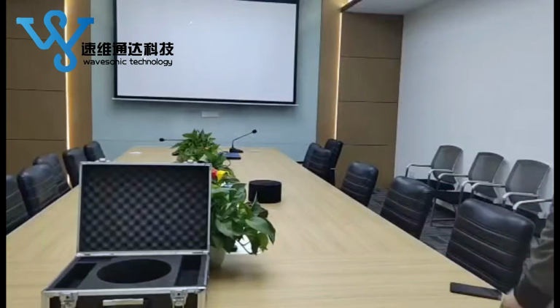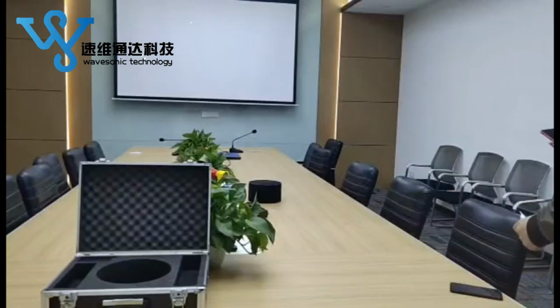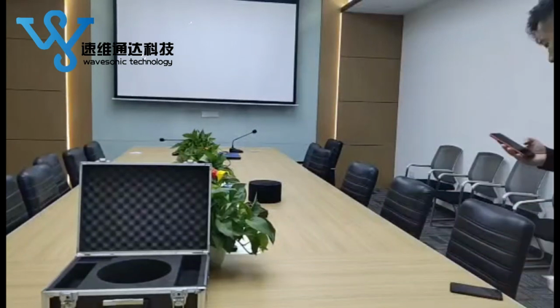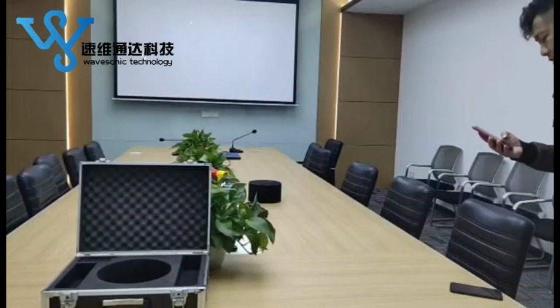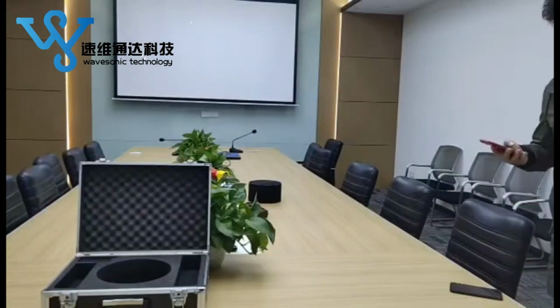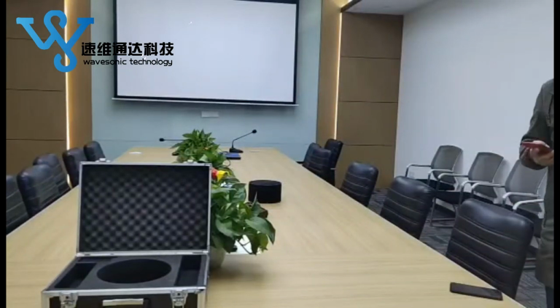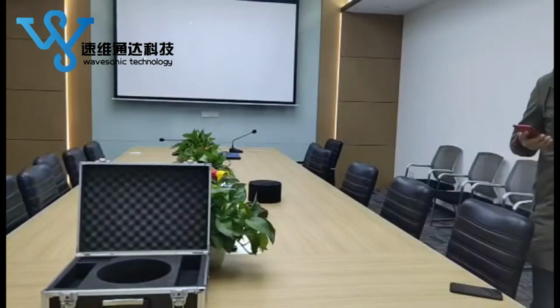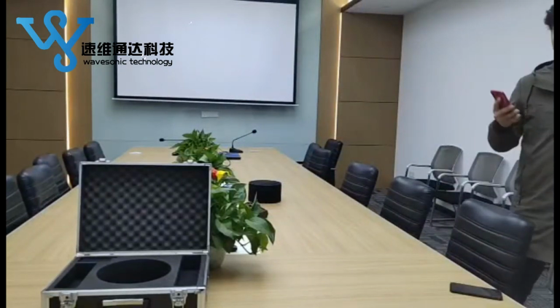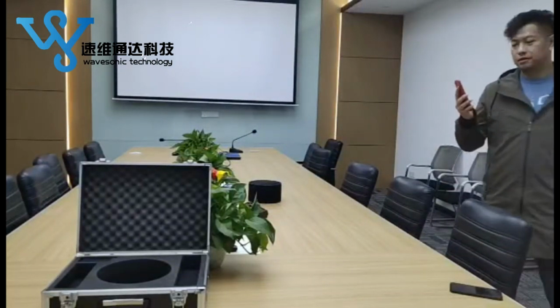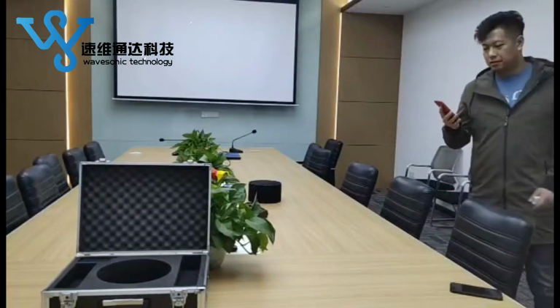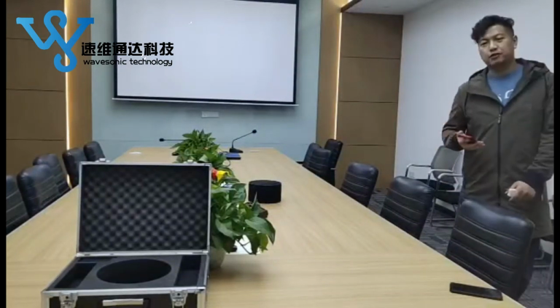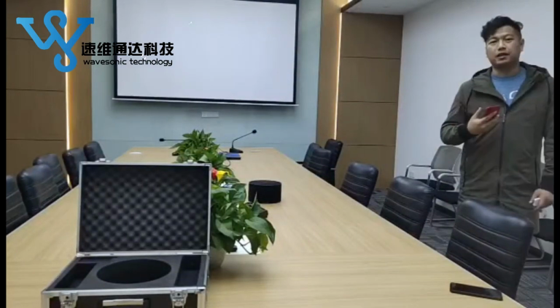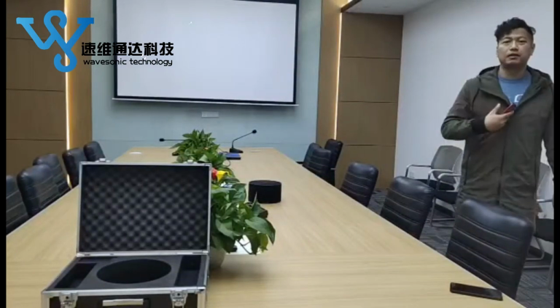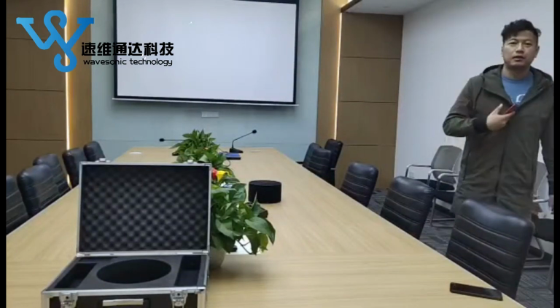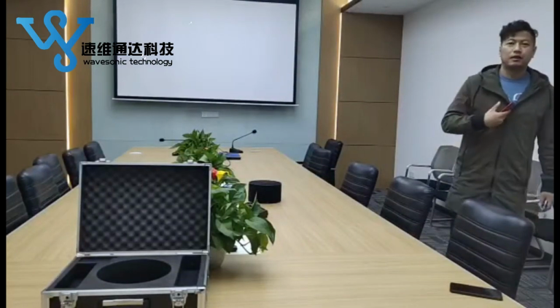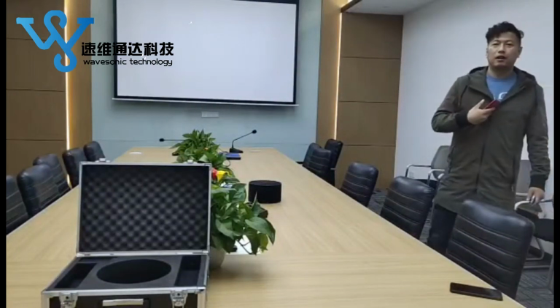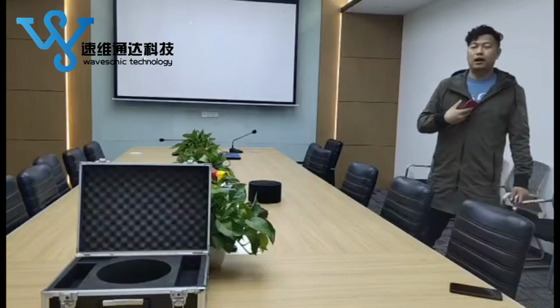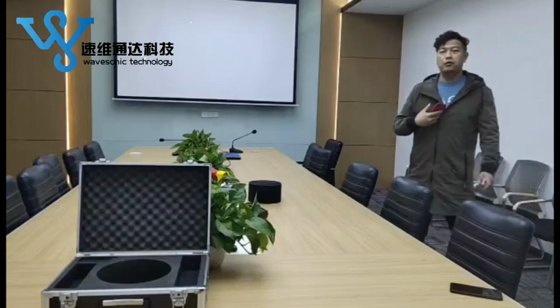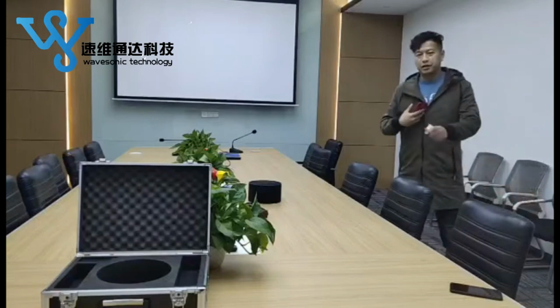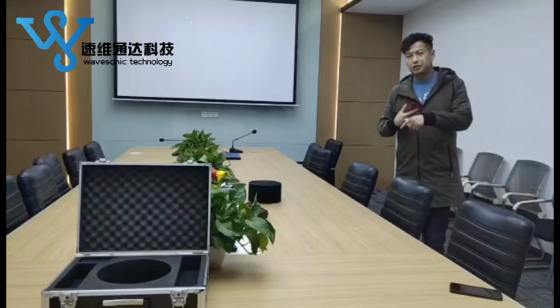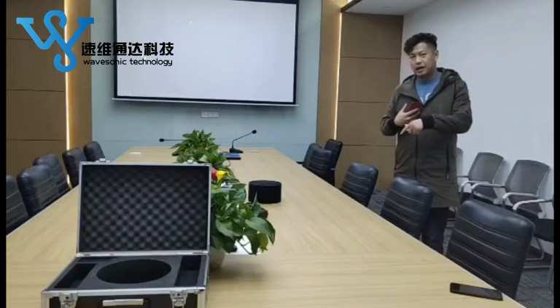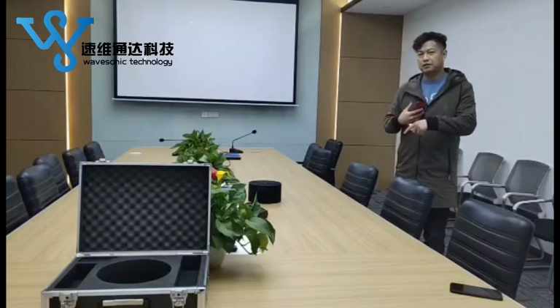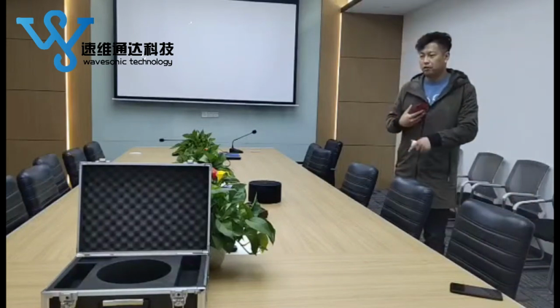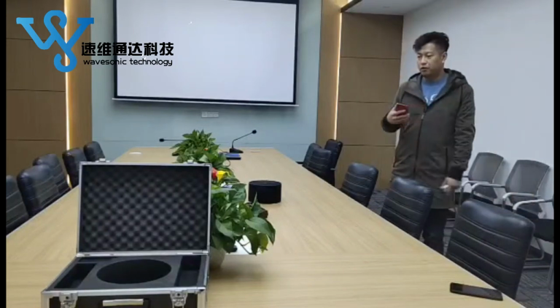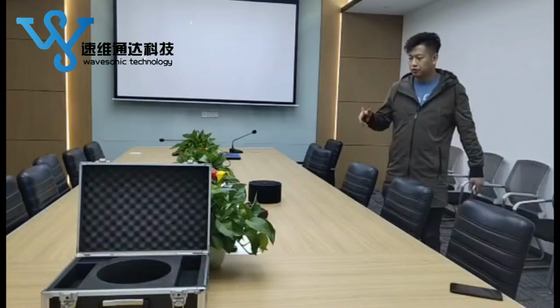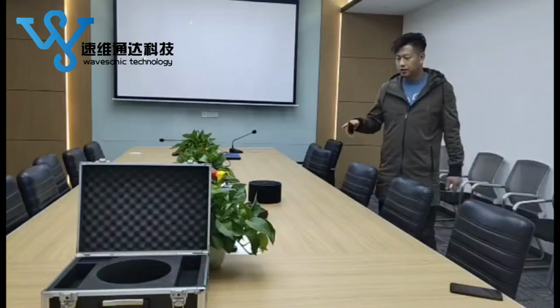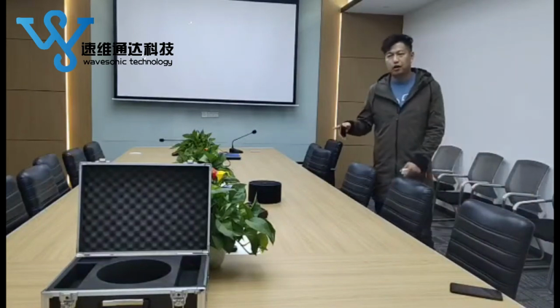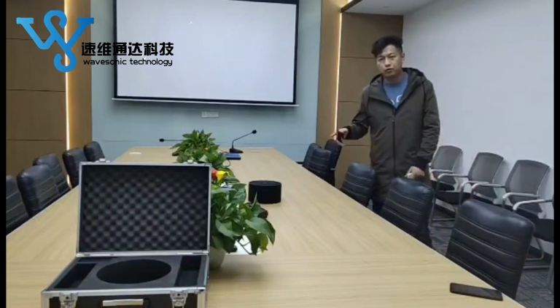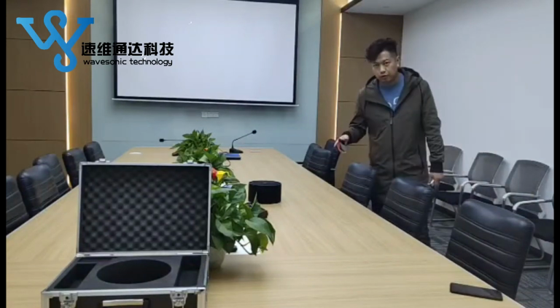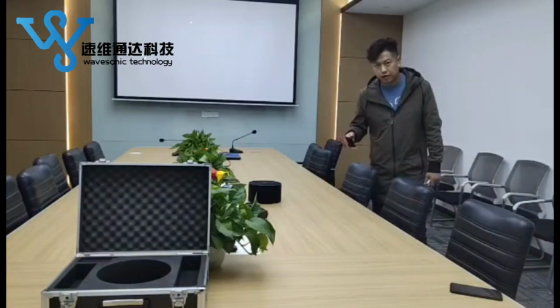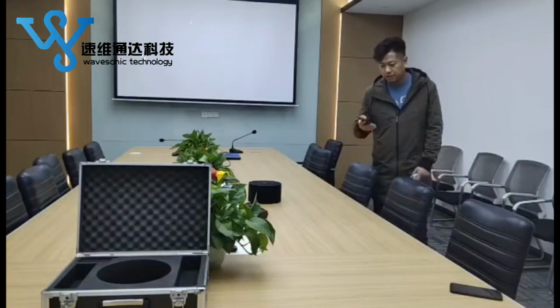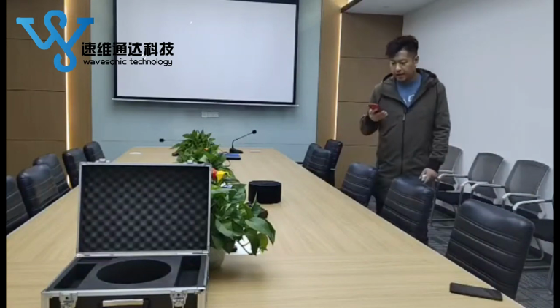Hey guys, how are you today? This is Patrick. I will make a test for our new released audio recorder jammer today.